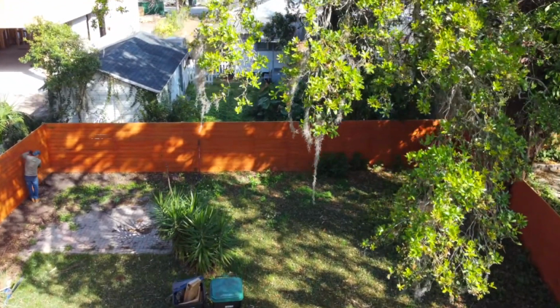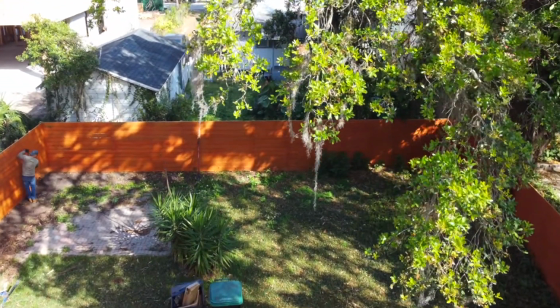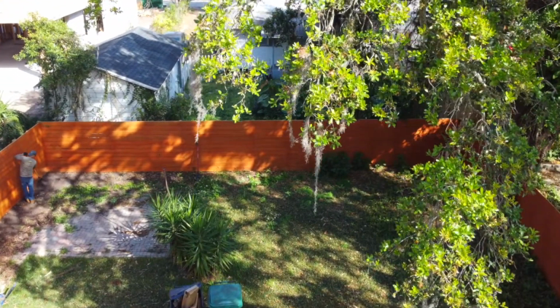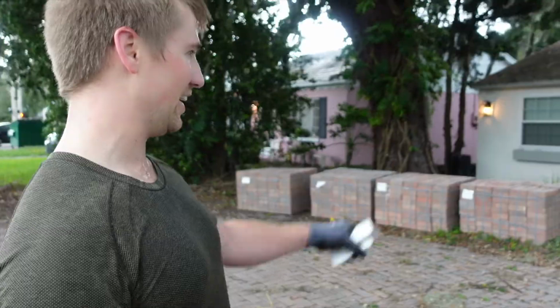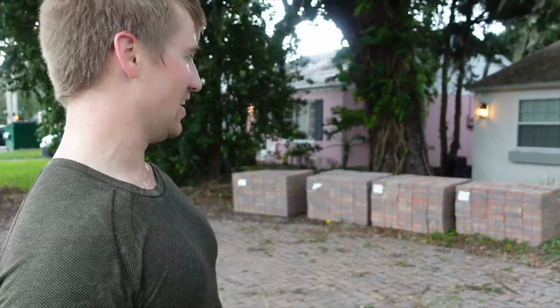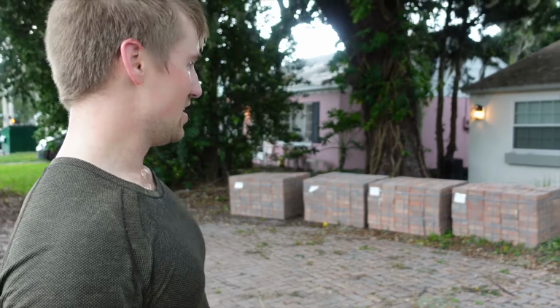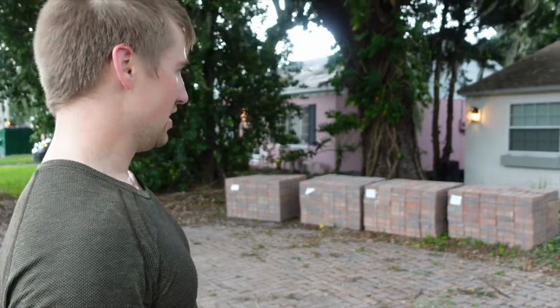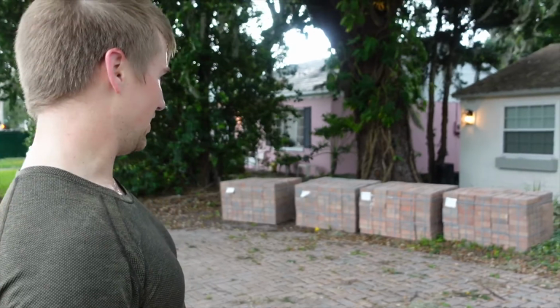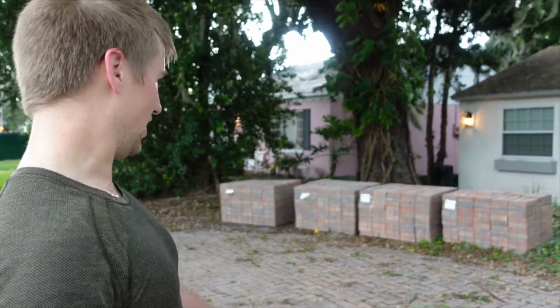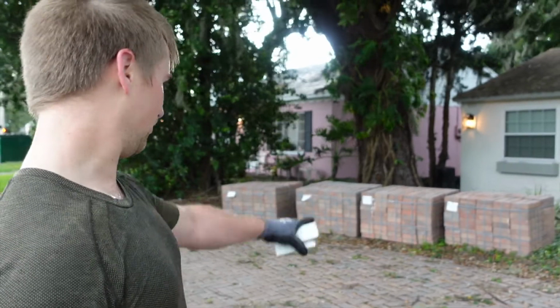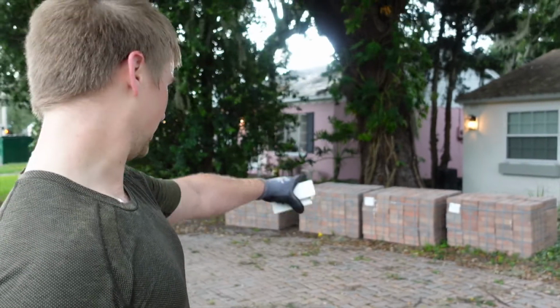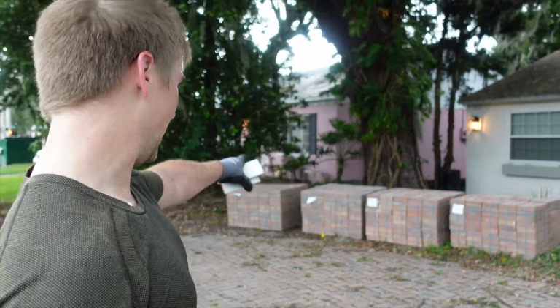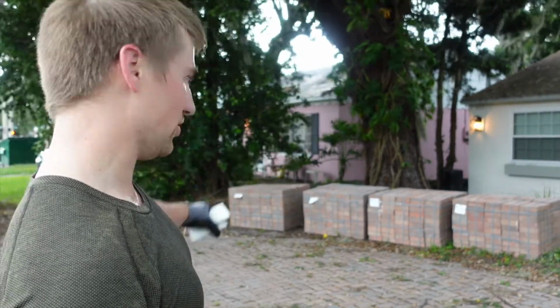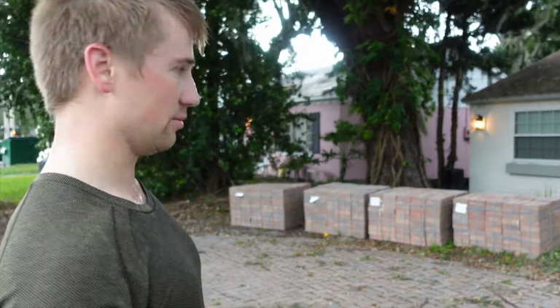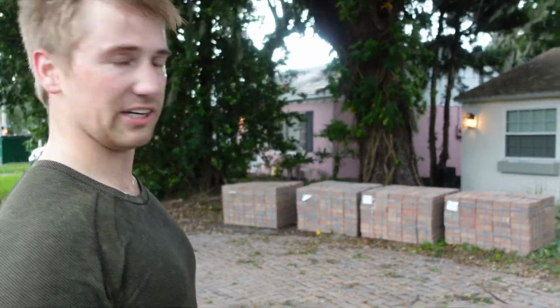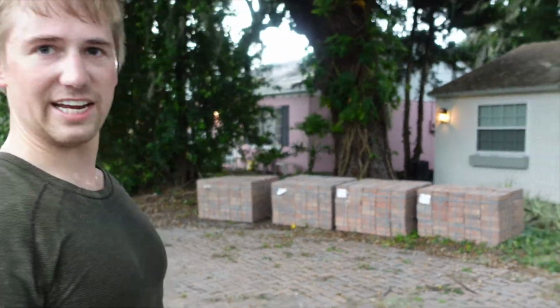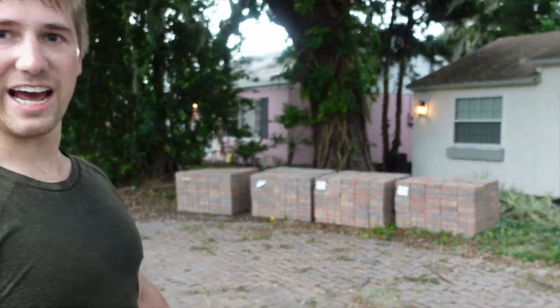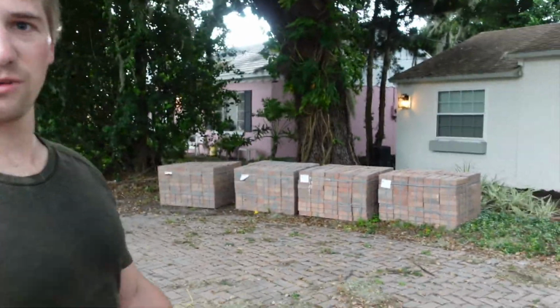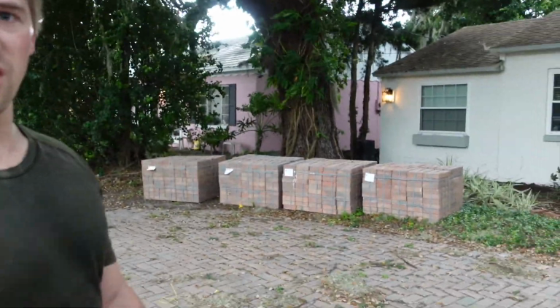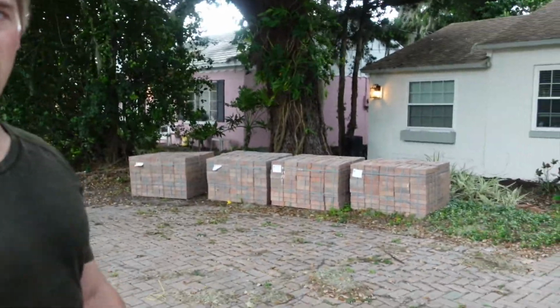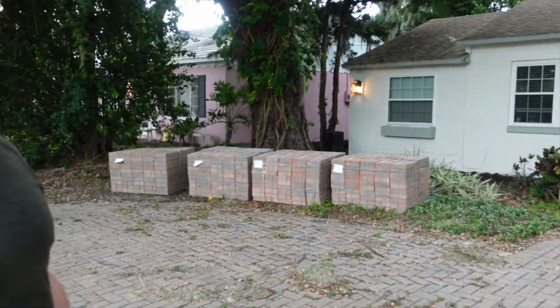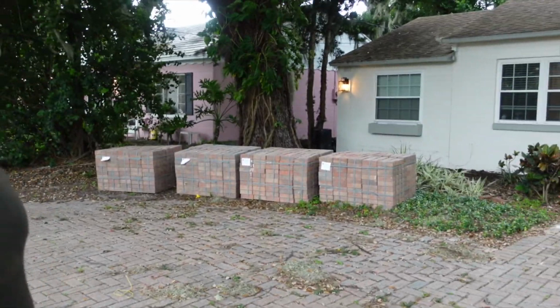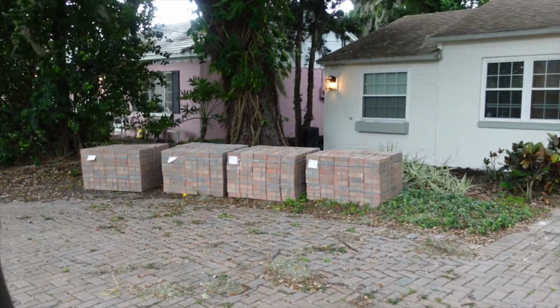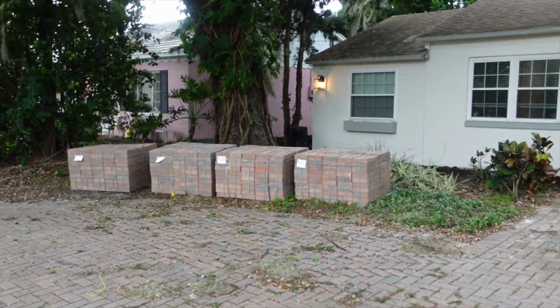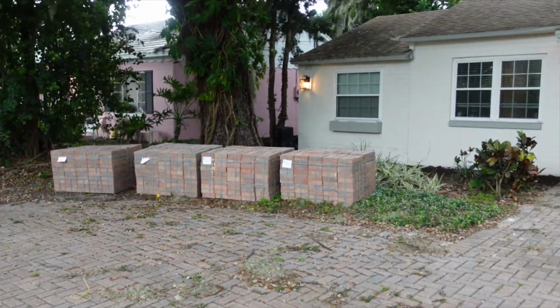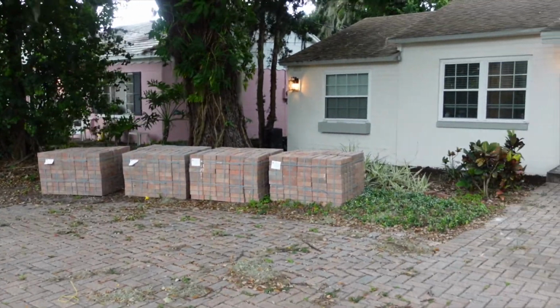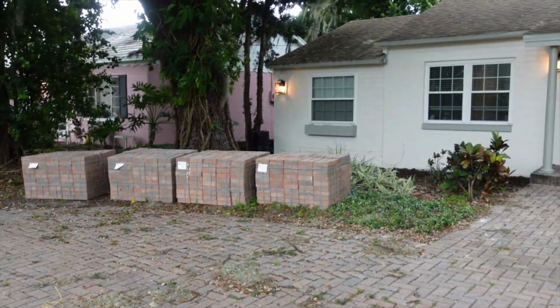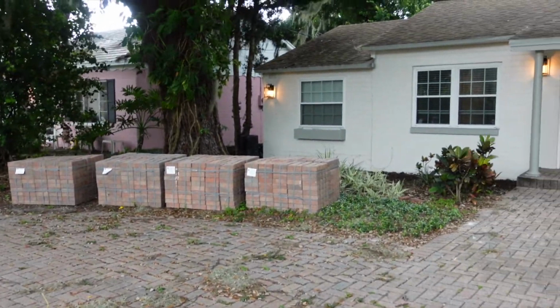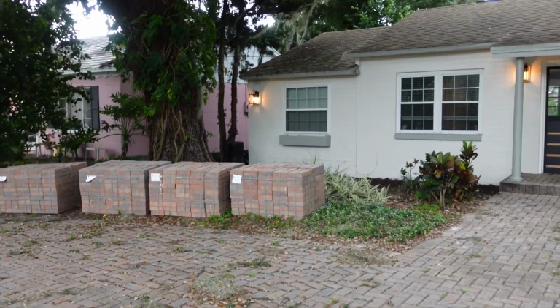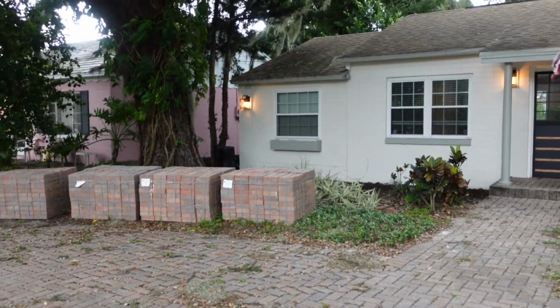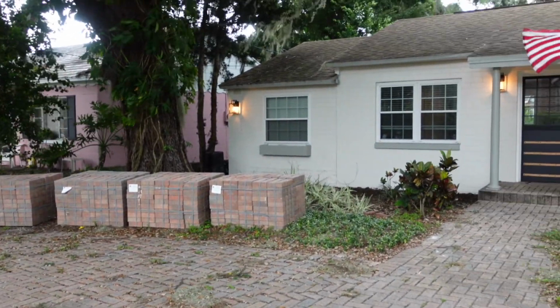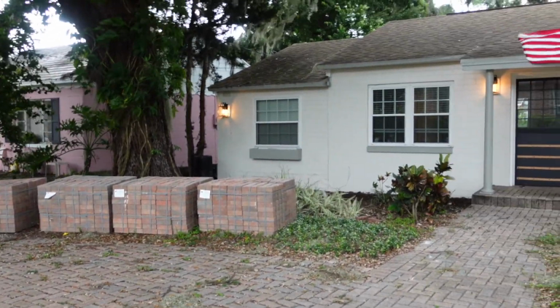We're here getting ready for the pavers to be laid down tomorrow. Hopefully the hurricane doesn't knock us out.